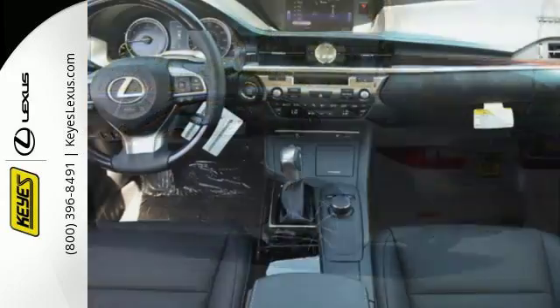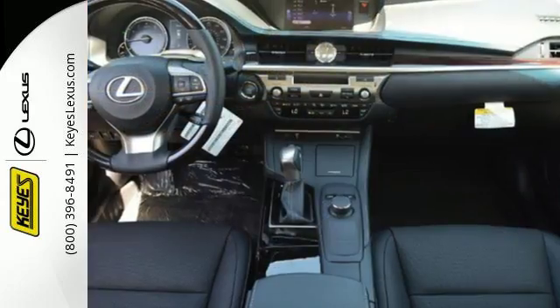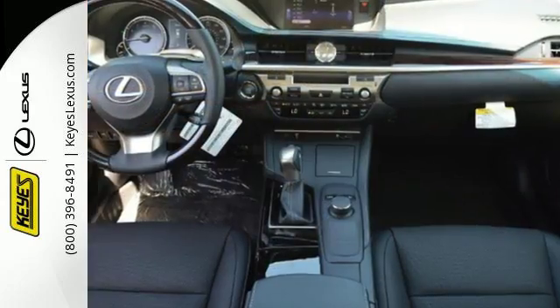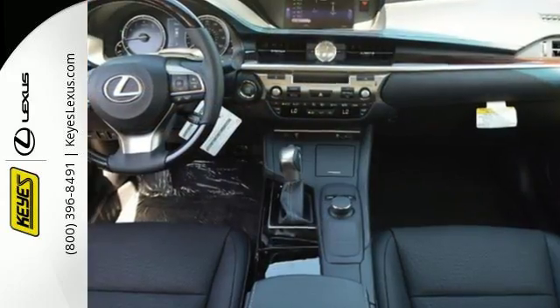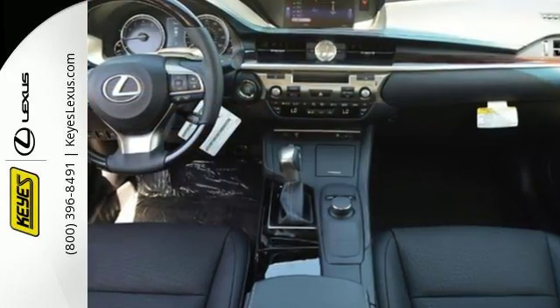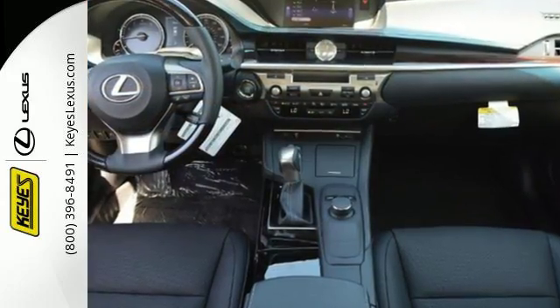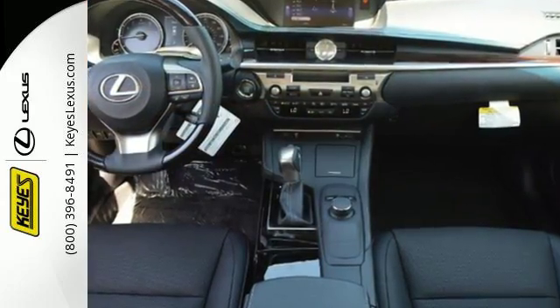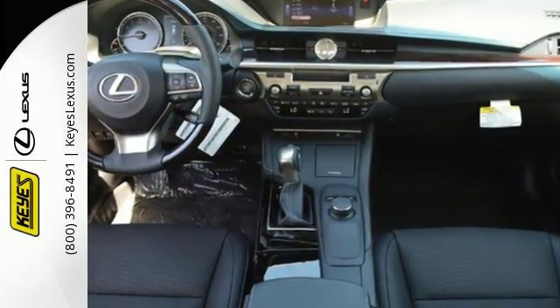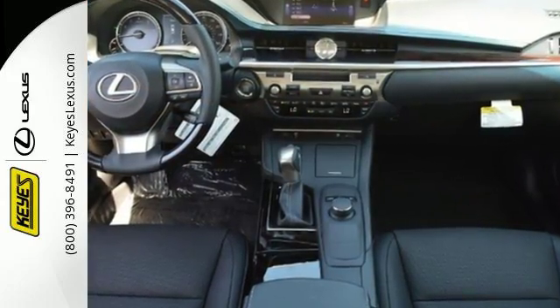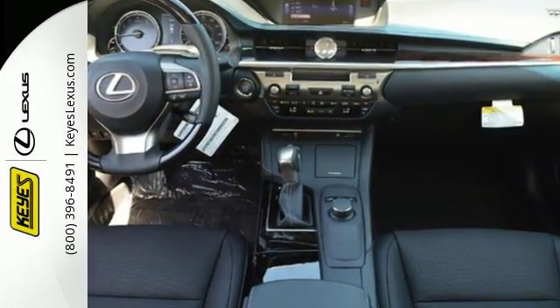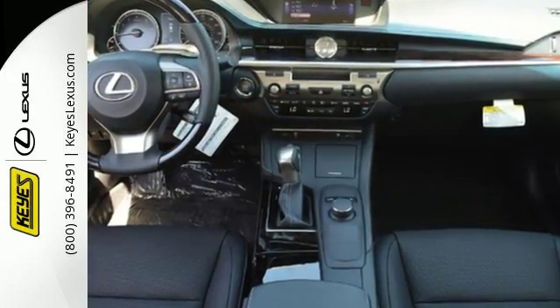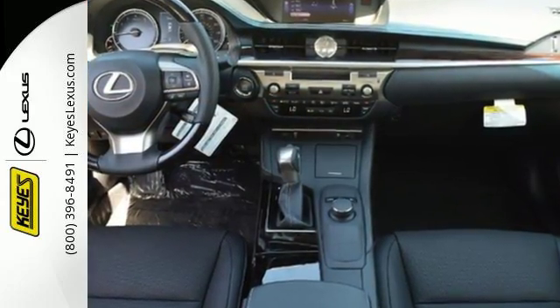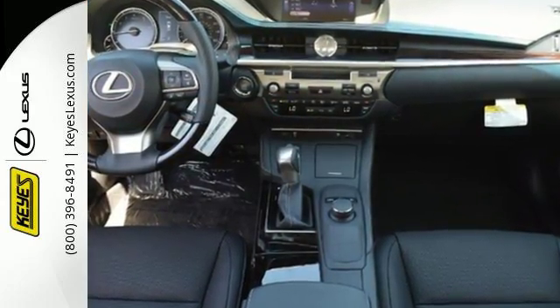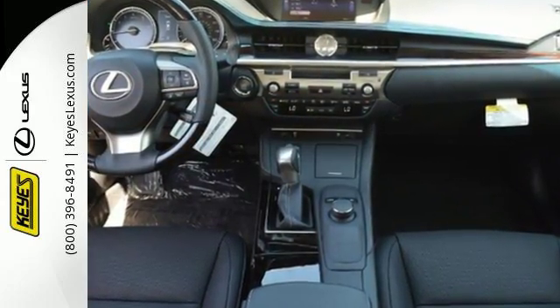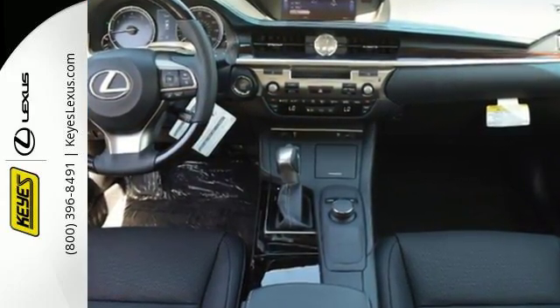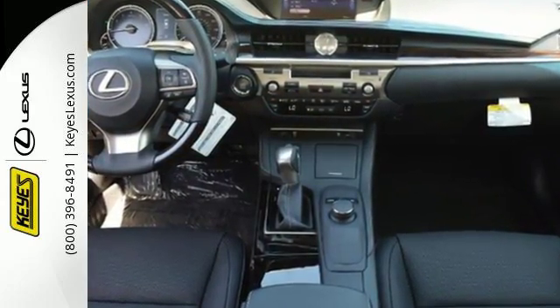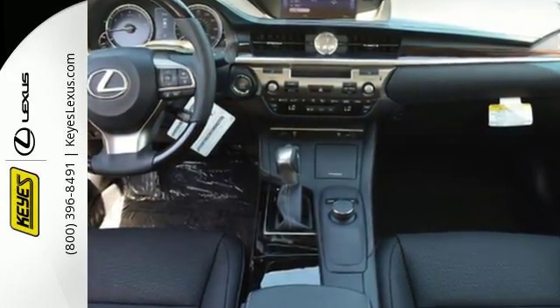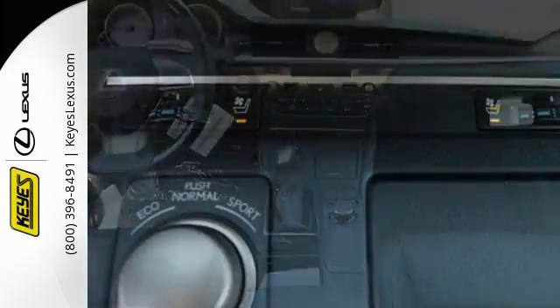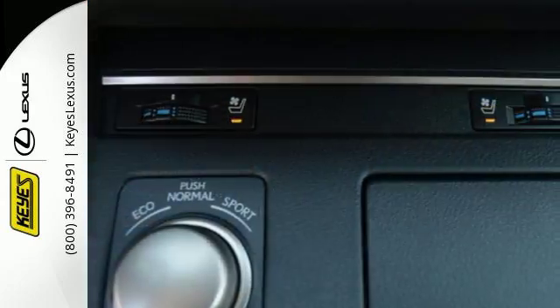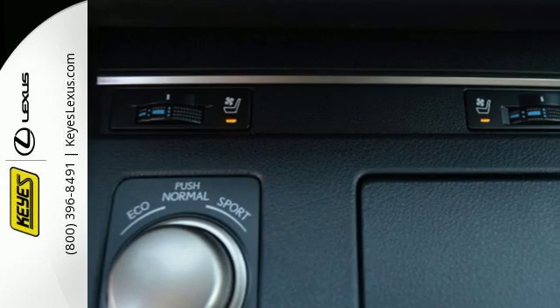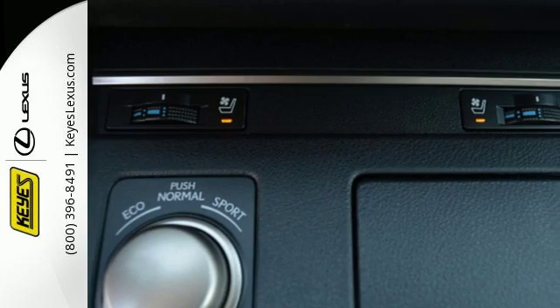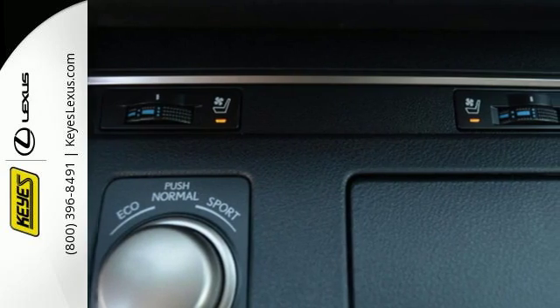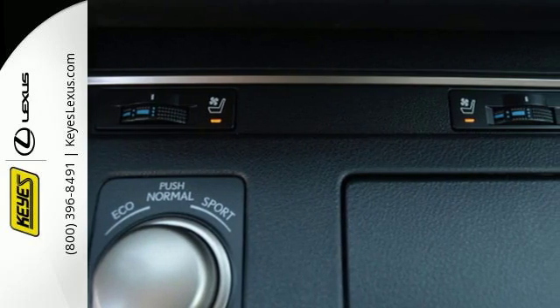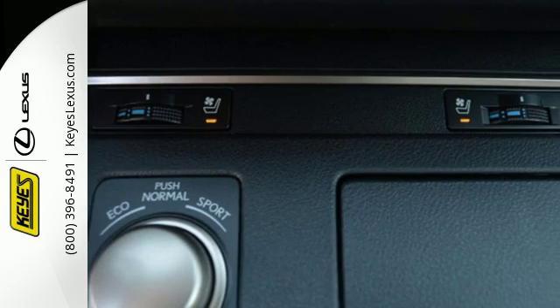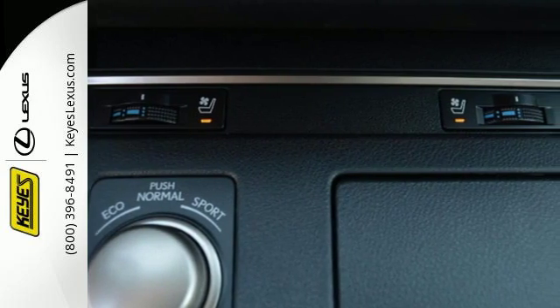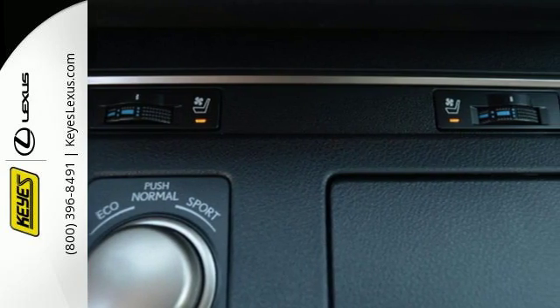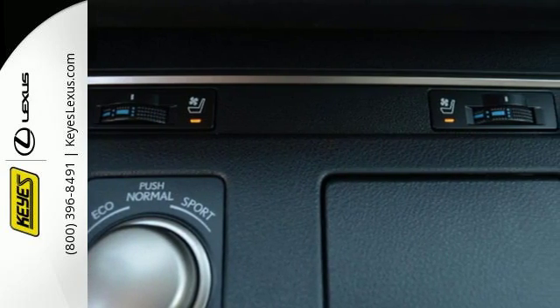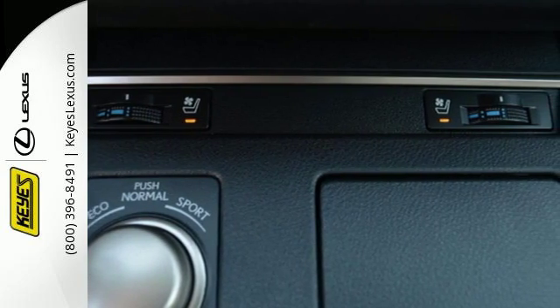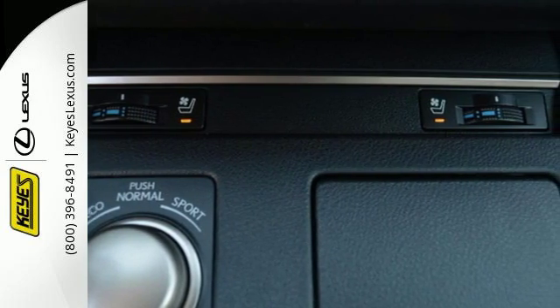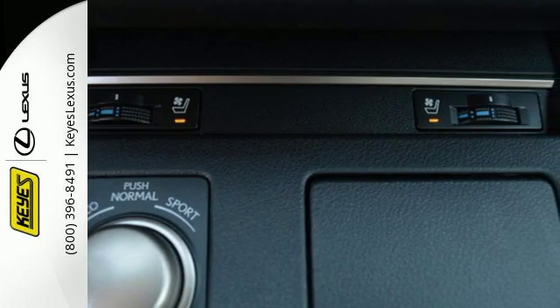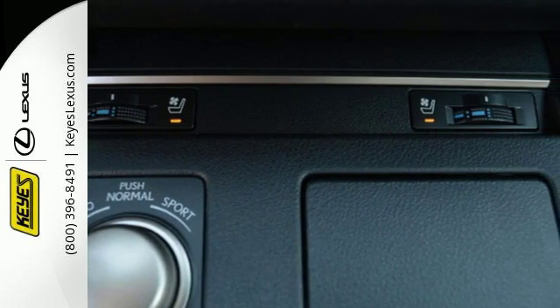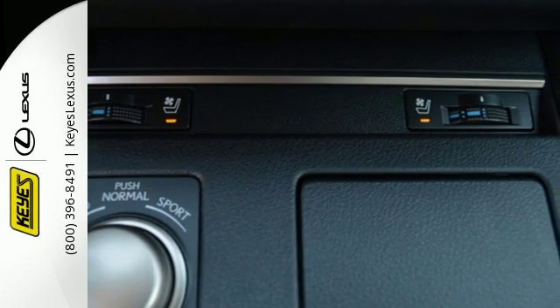Dual zone climate control, power front seats, and the interior wood trim provide this ES350 with plenty of comfort and elegance.